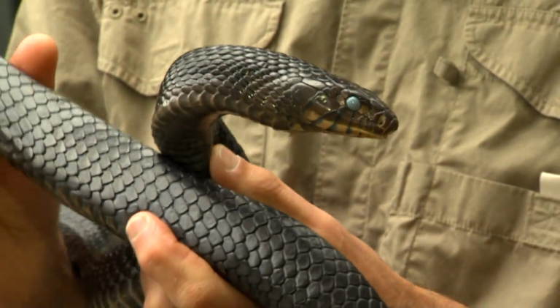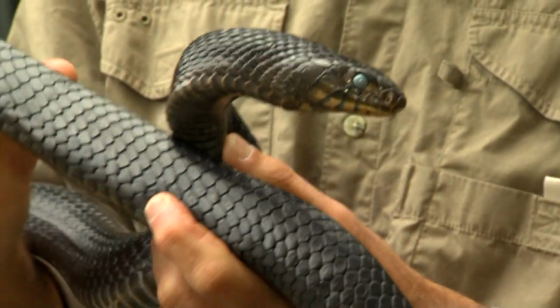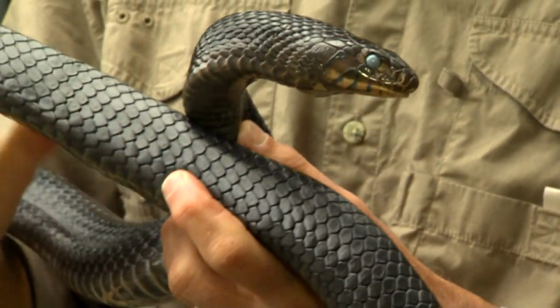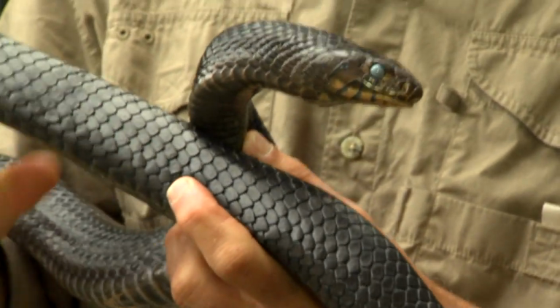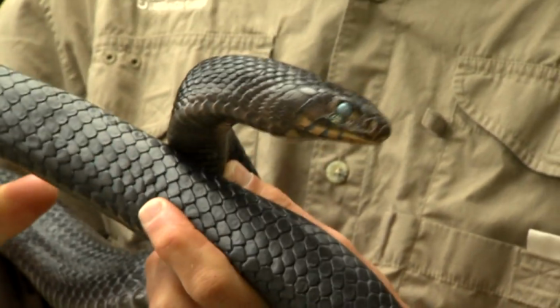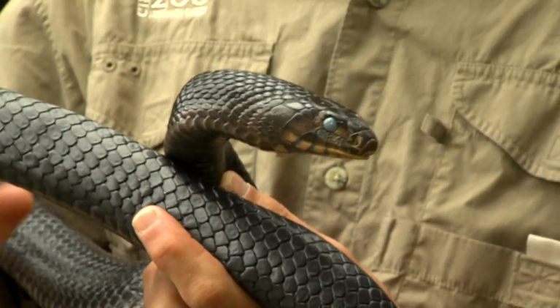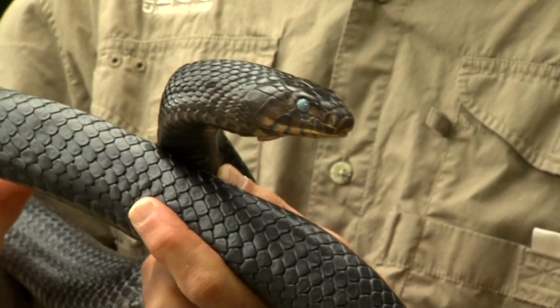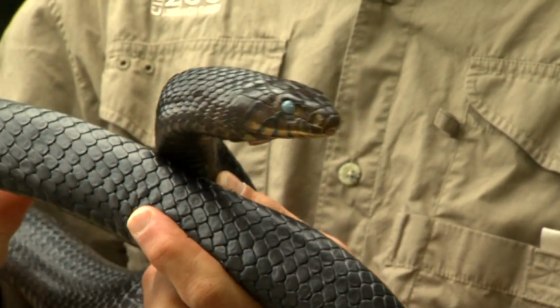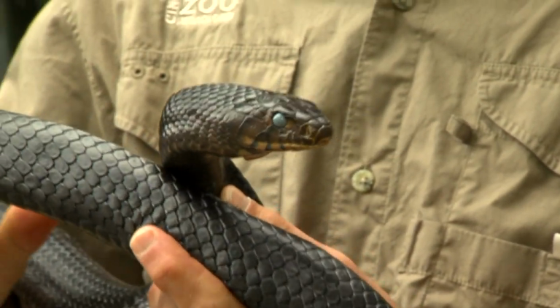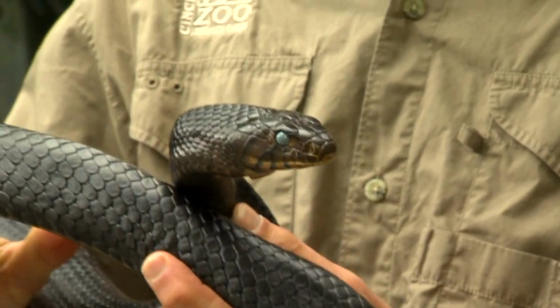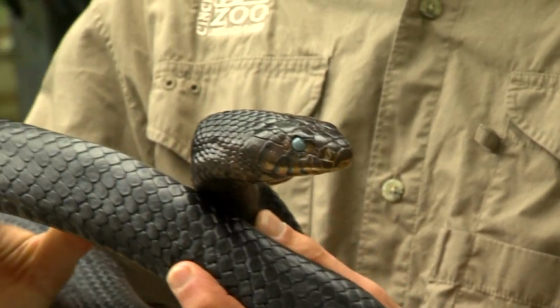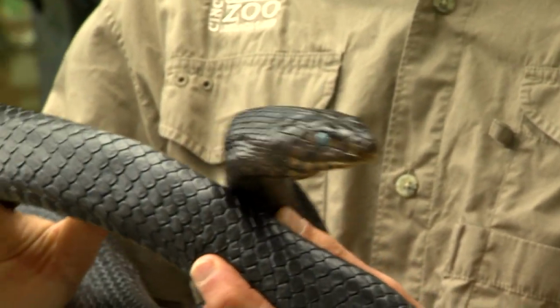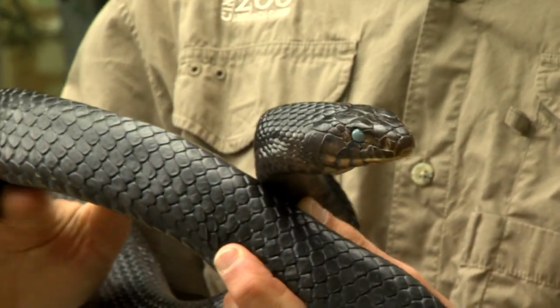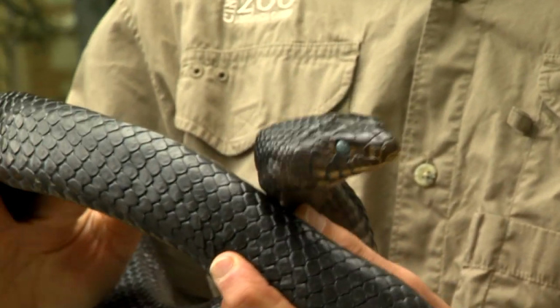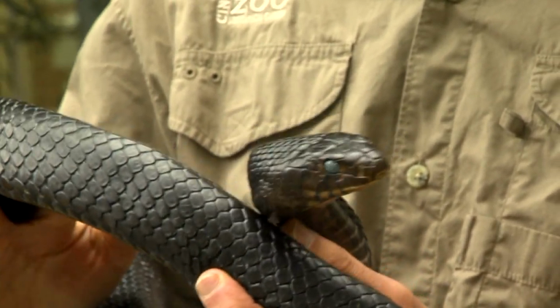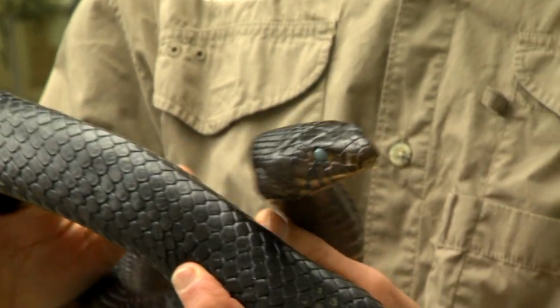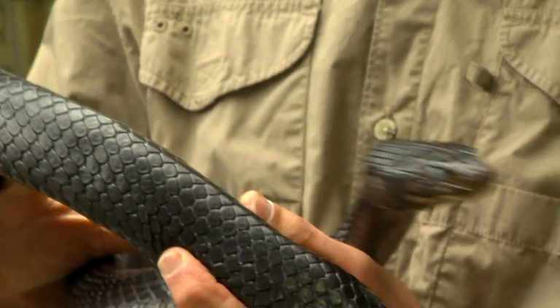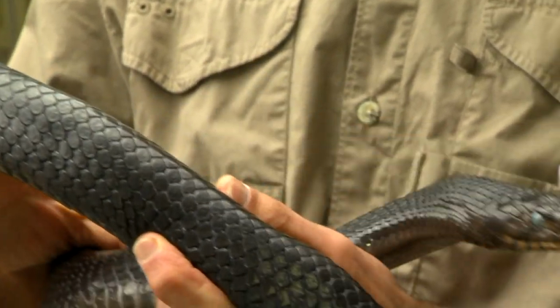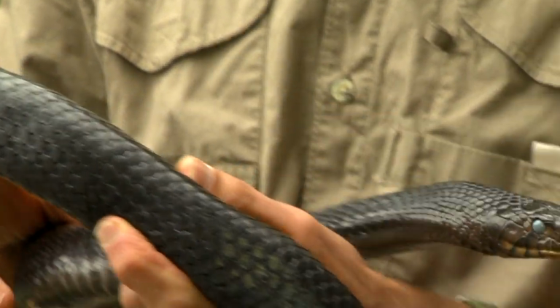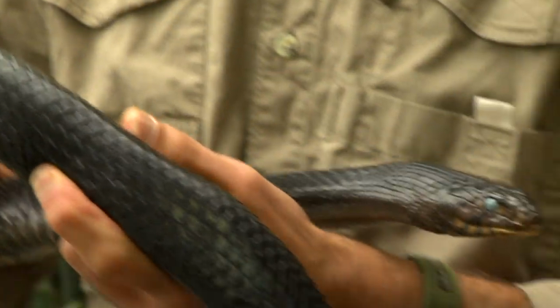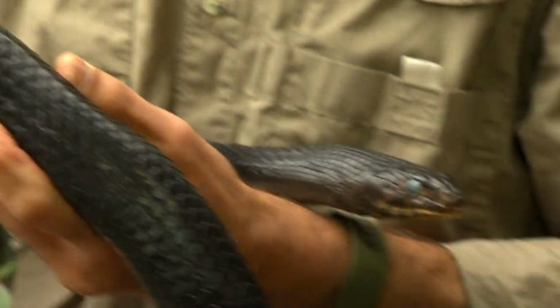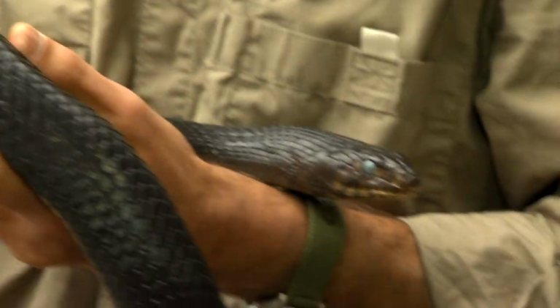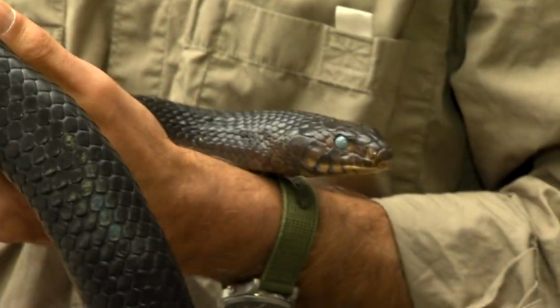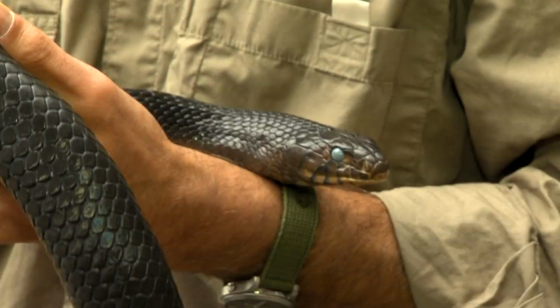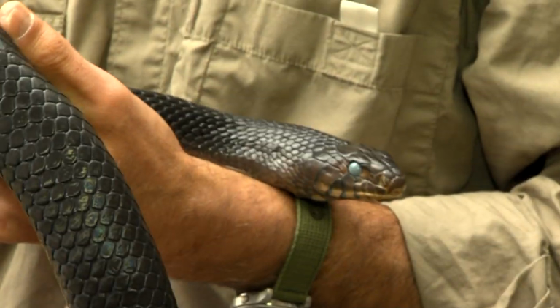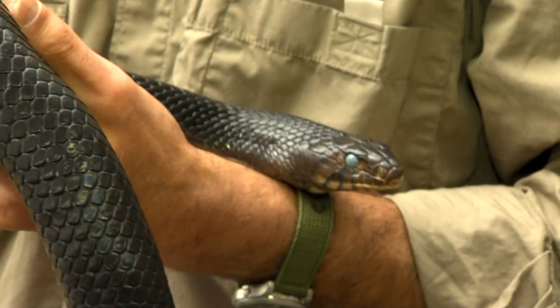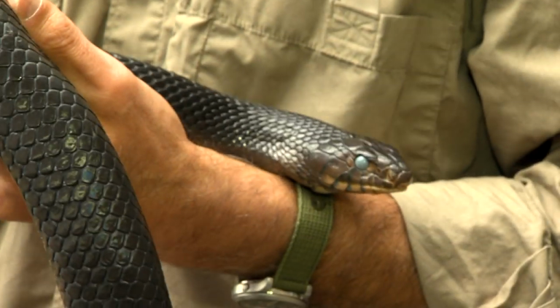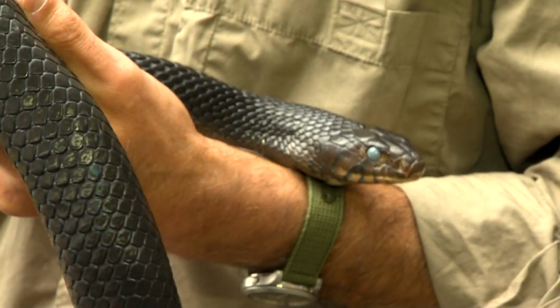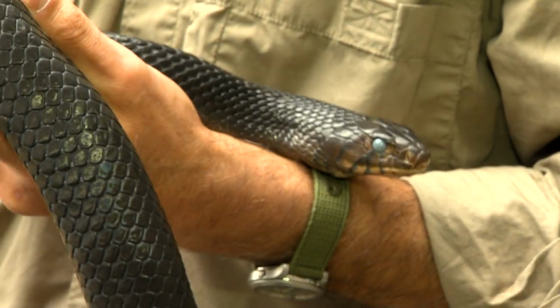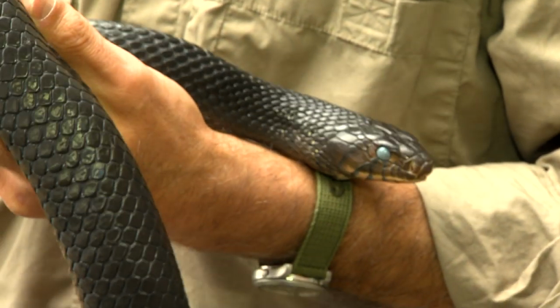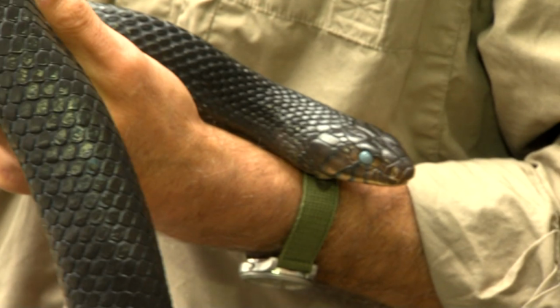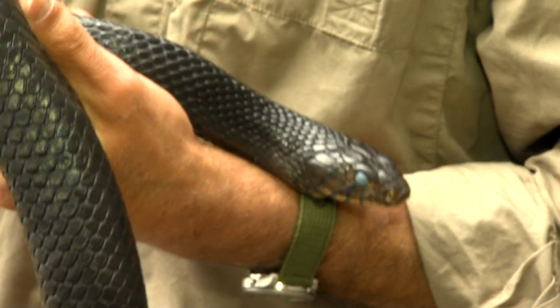Of course, like most snakes, they're rodent eaters. They're more active at night than during the day.